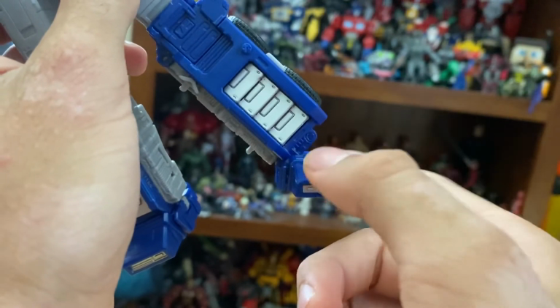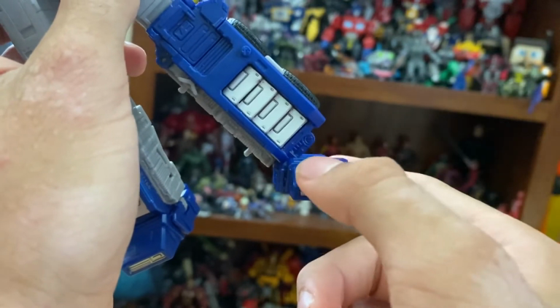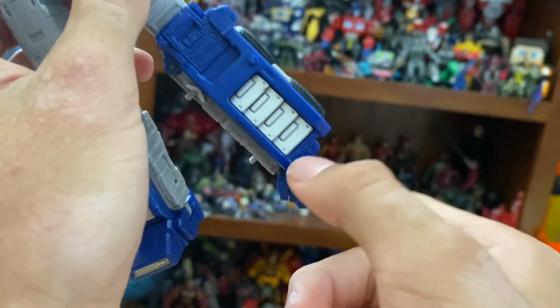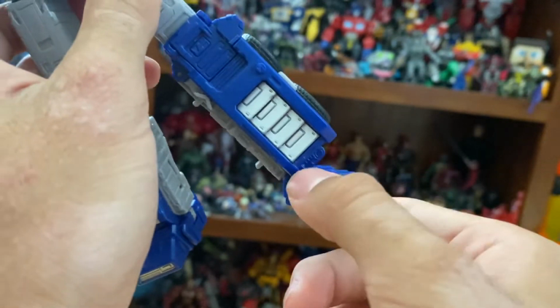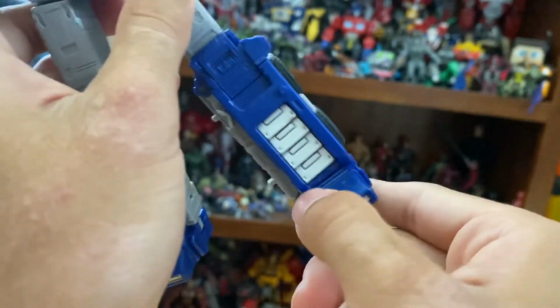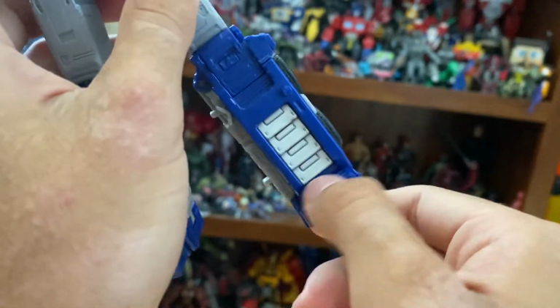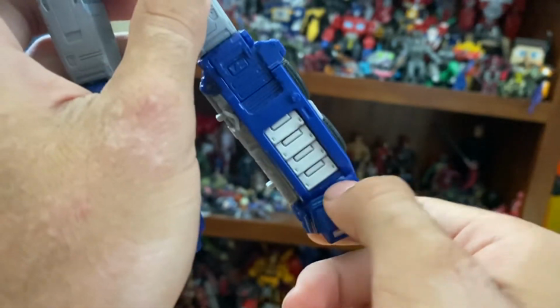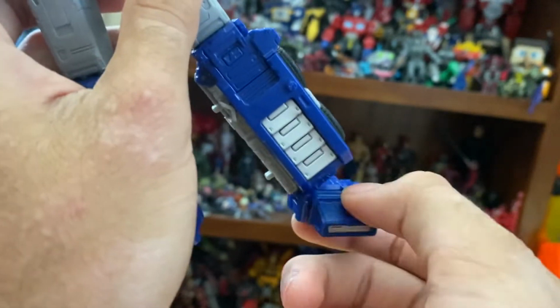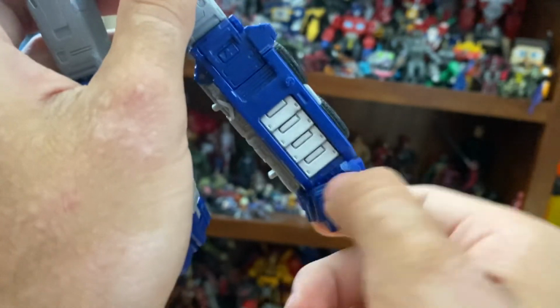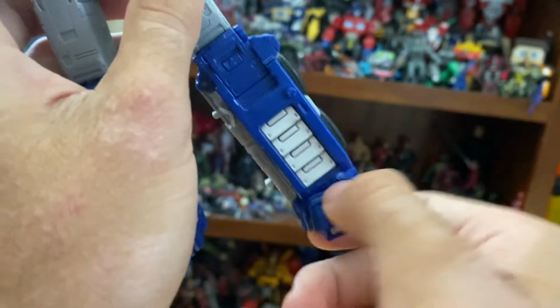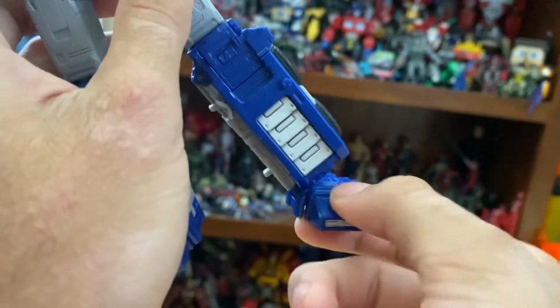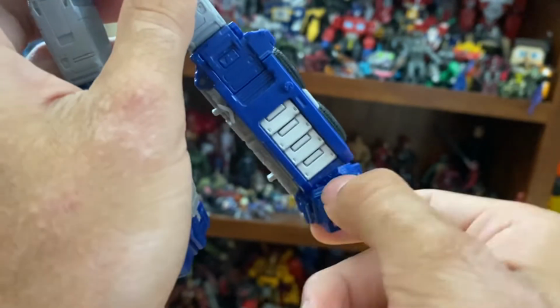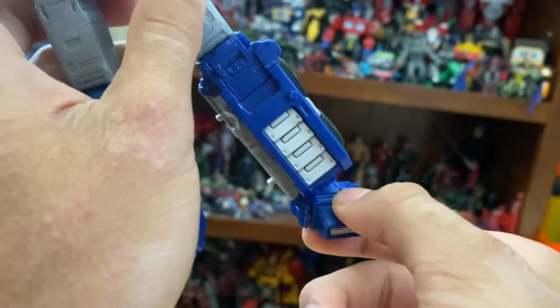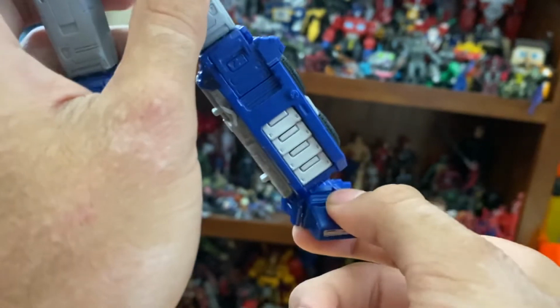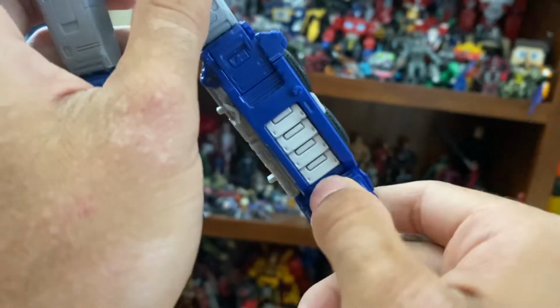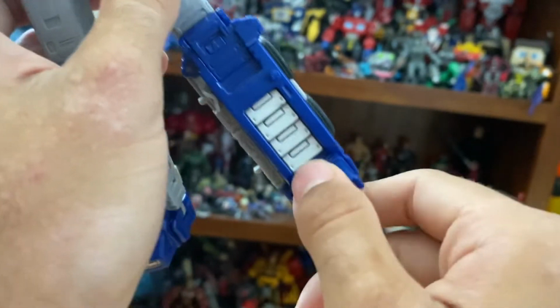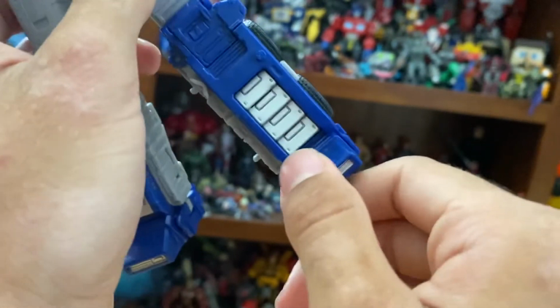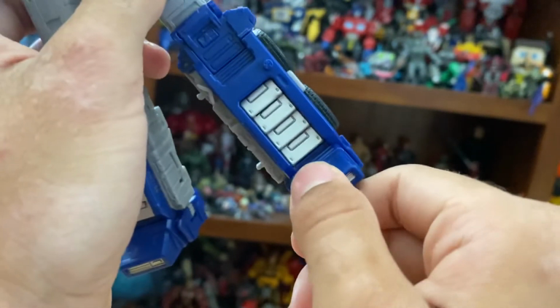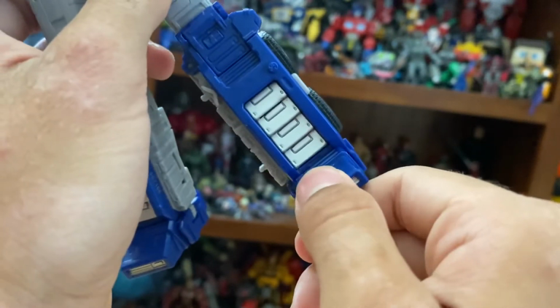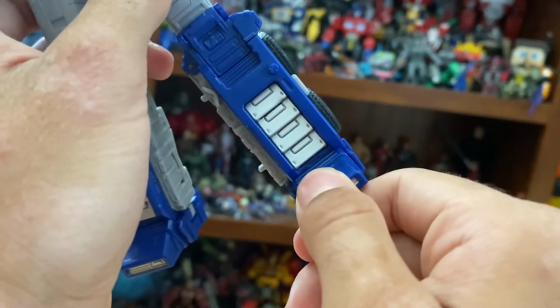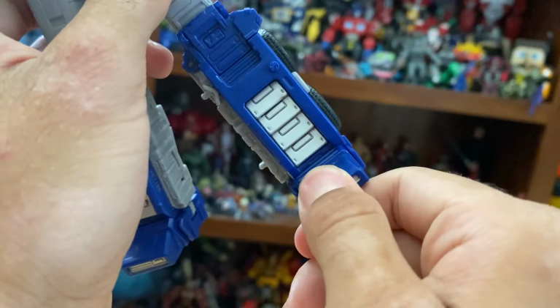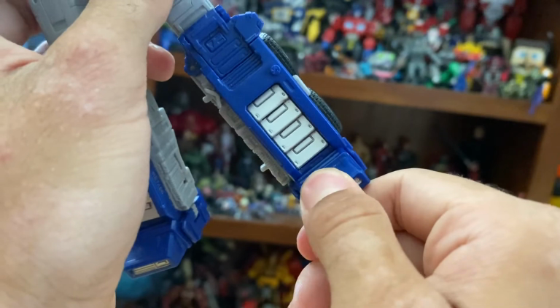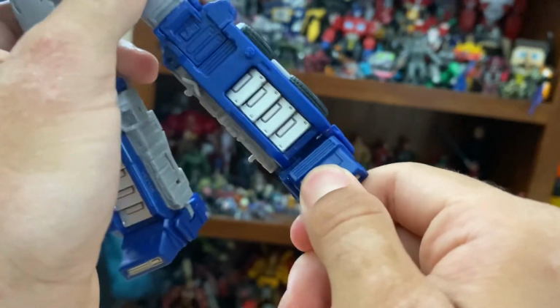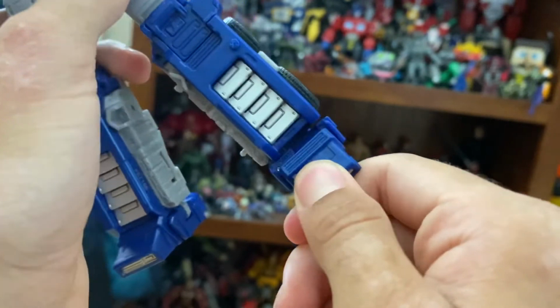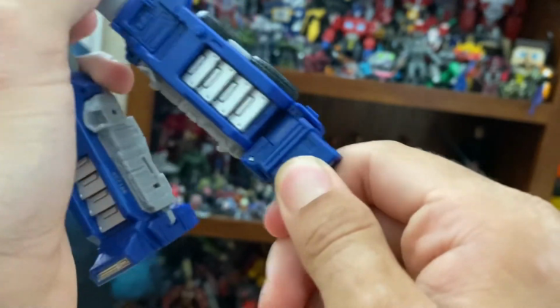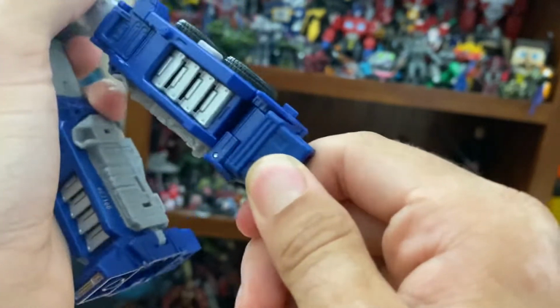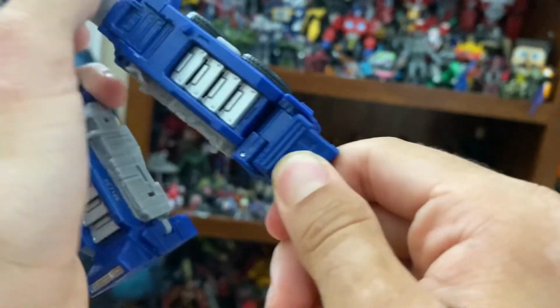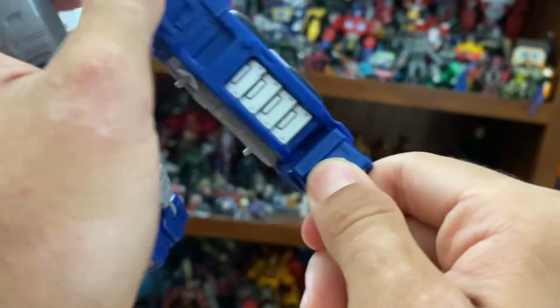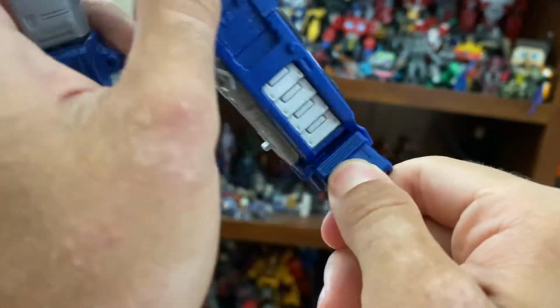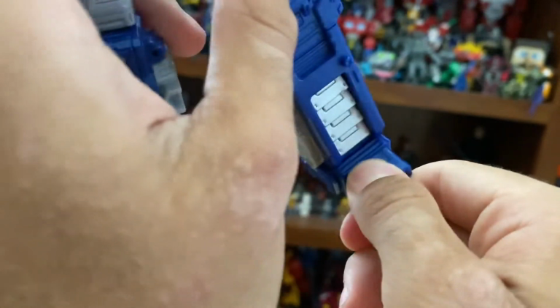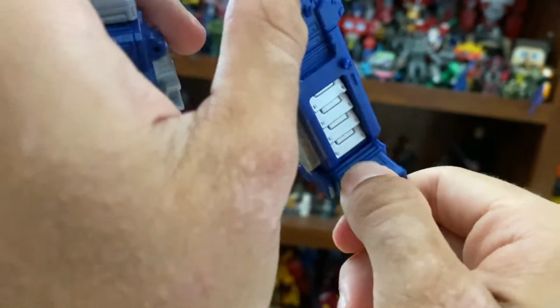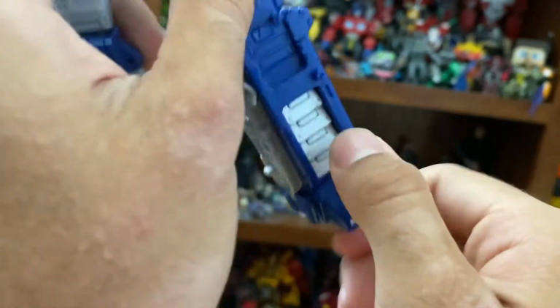Ankles have rotation and some up and down movement at the foot.